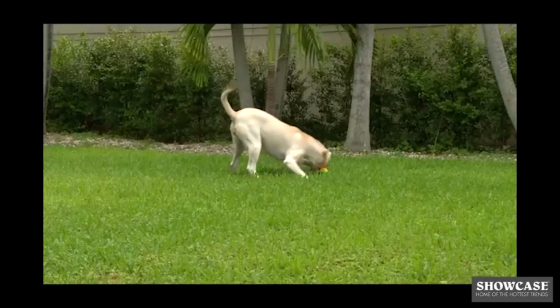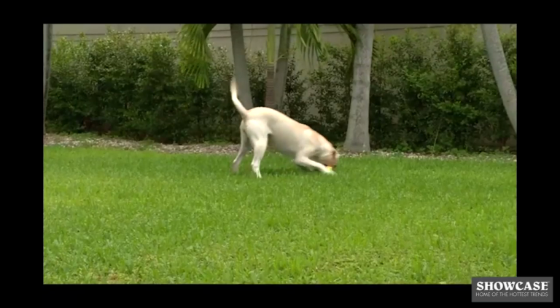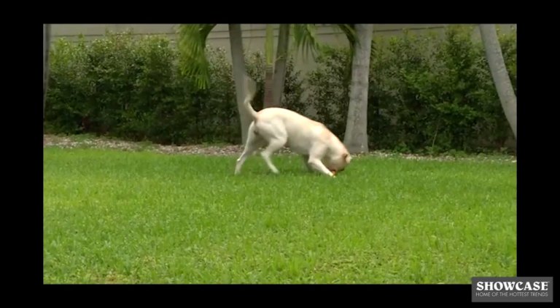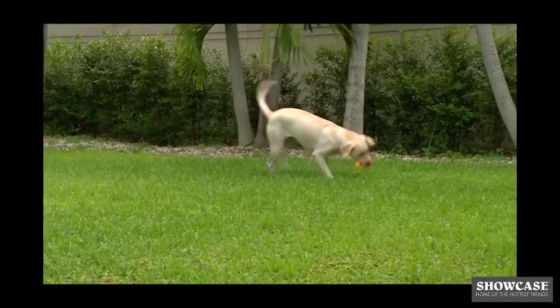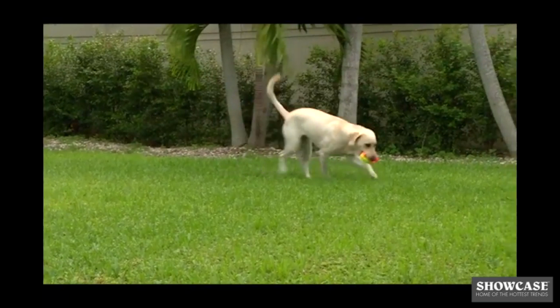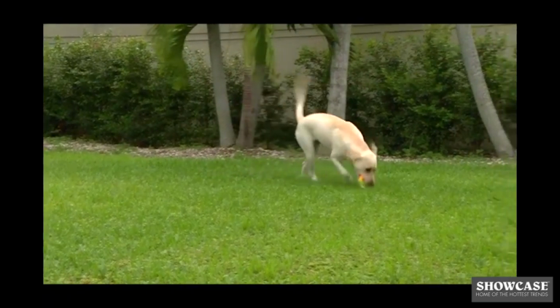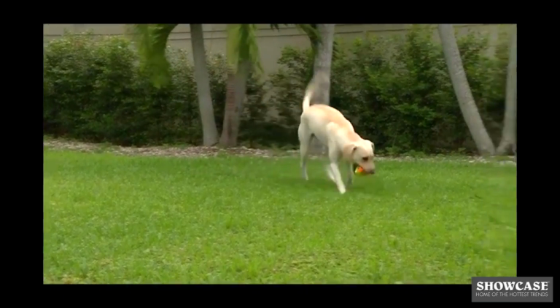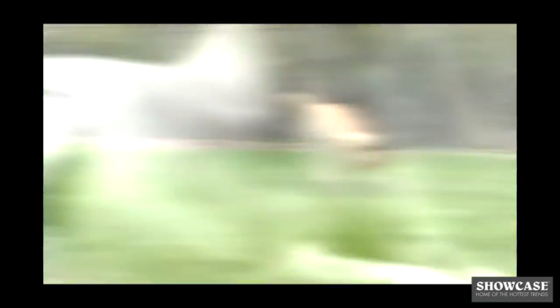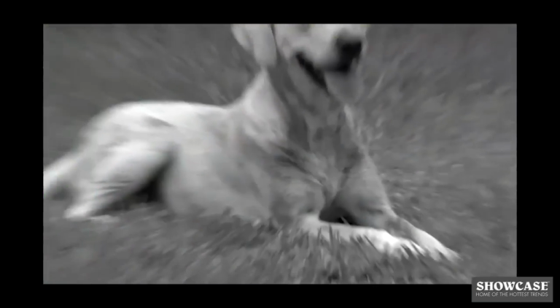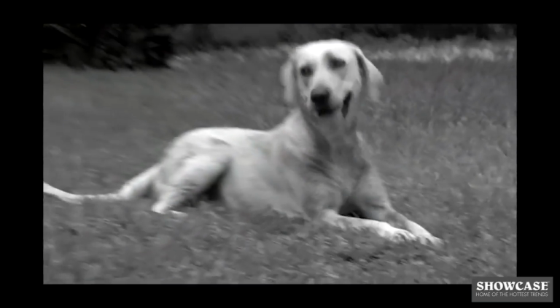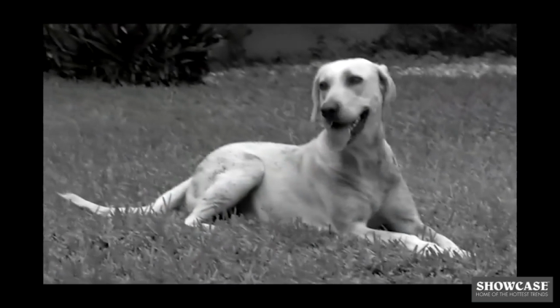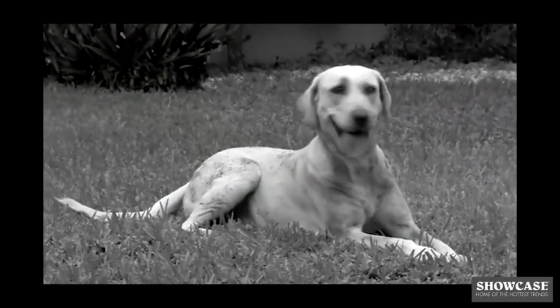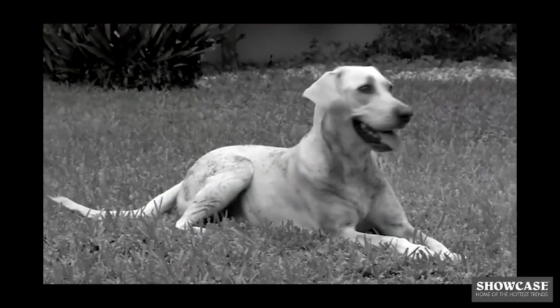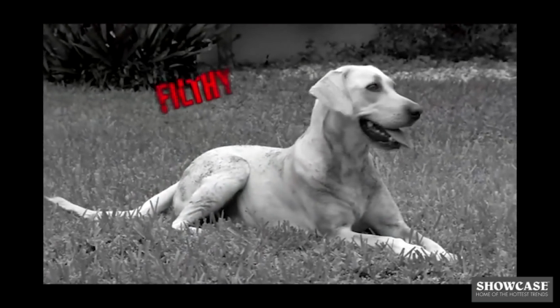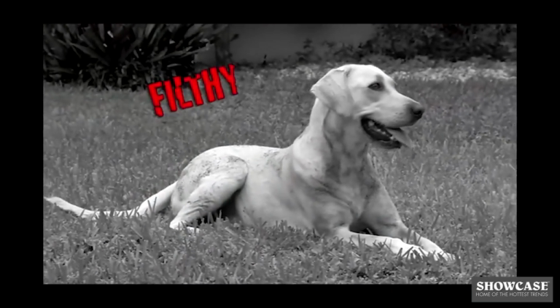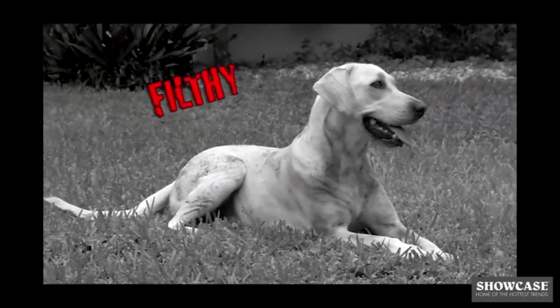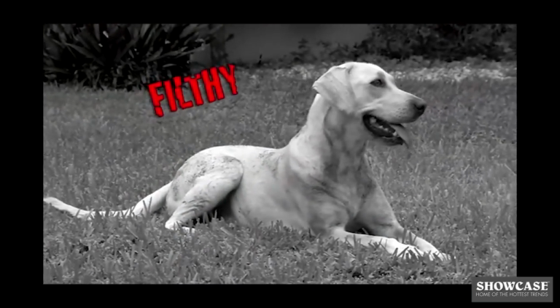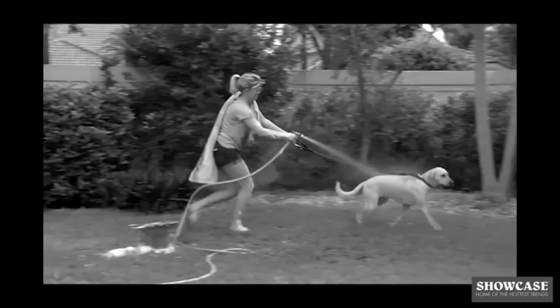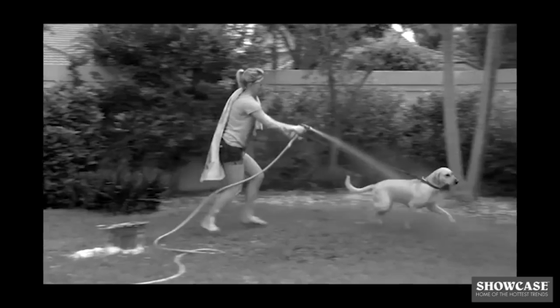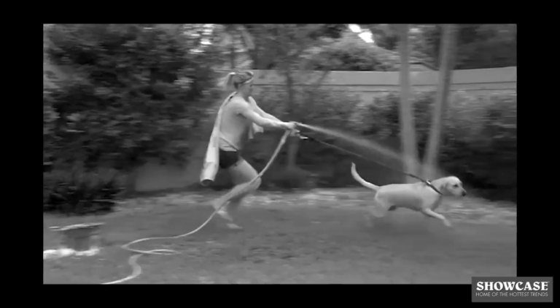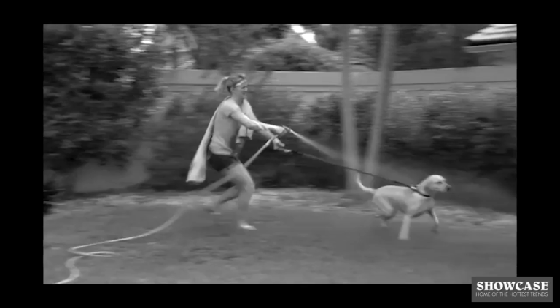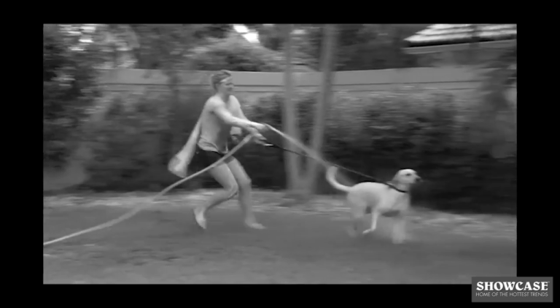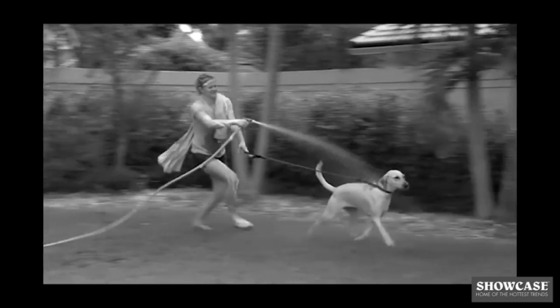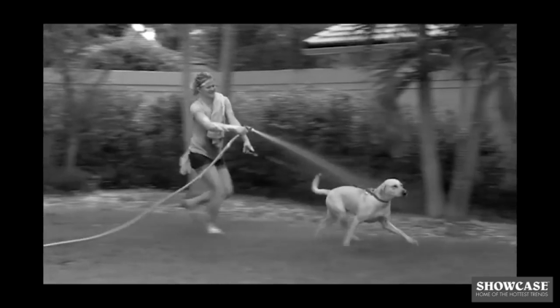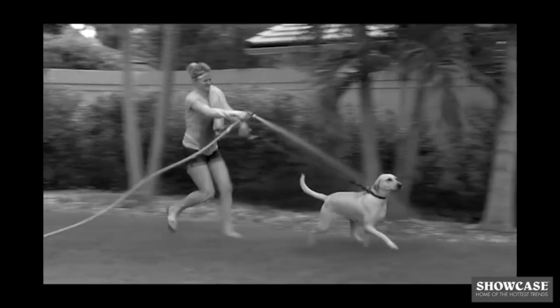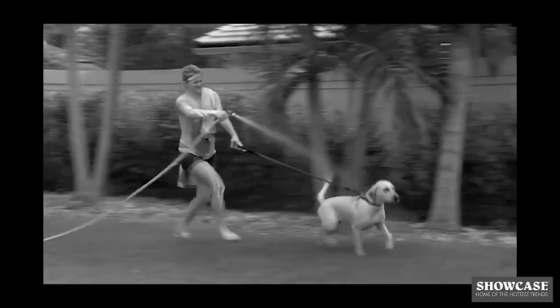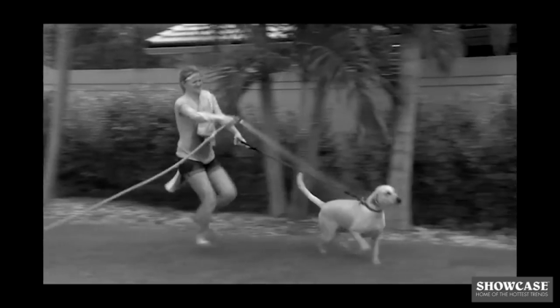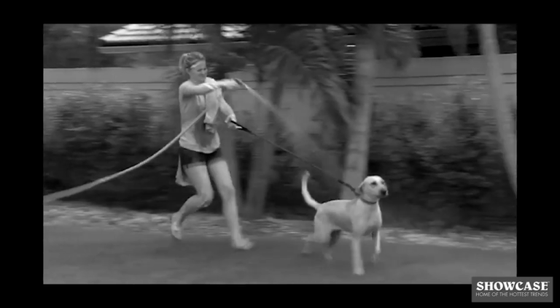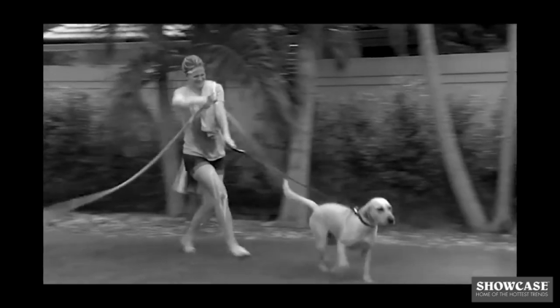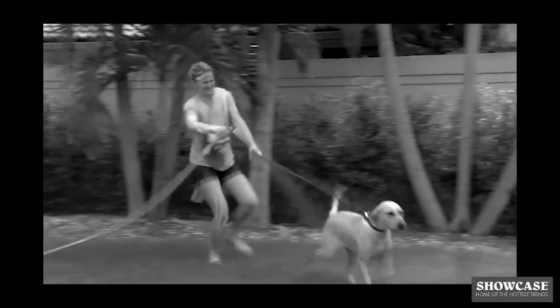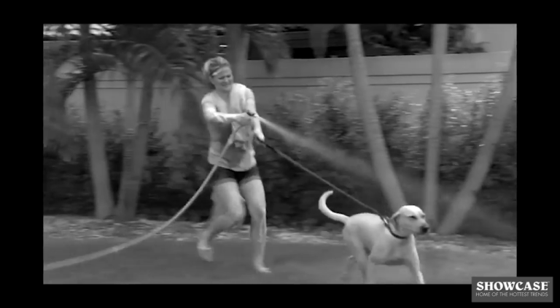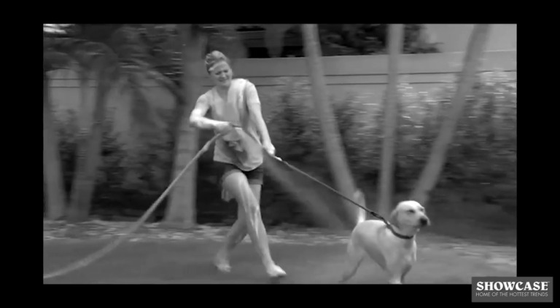Rover loves playtime, but he ends up a filthy mess, and bathing your dog can be a downright disaster.